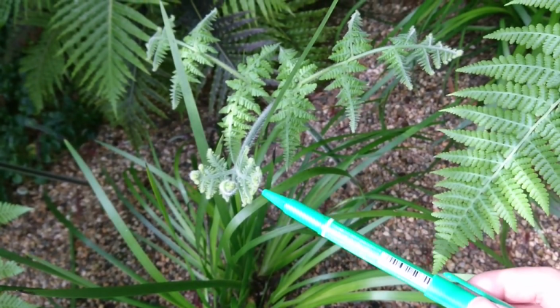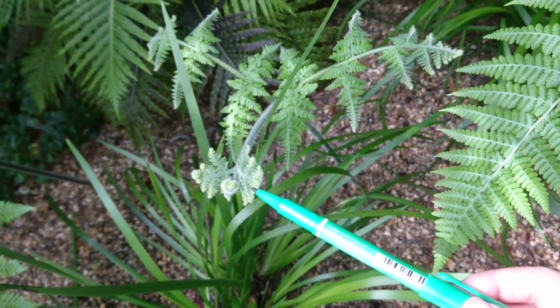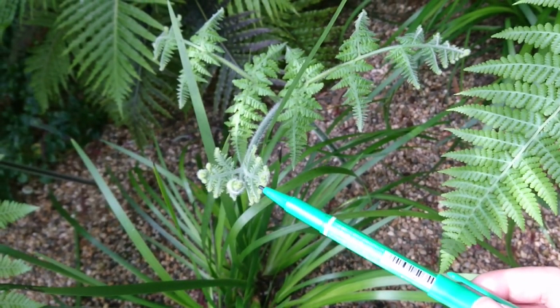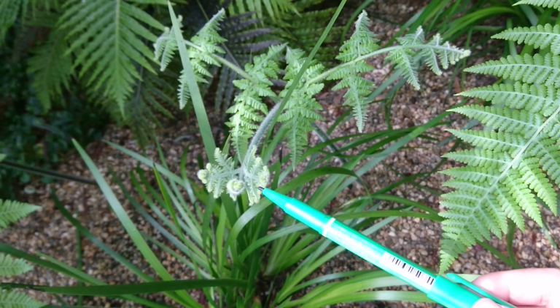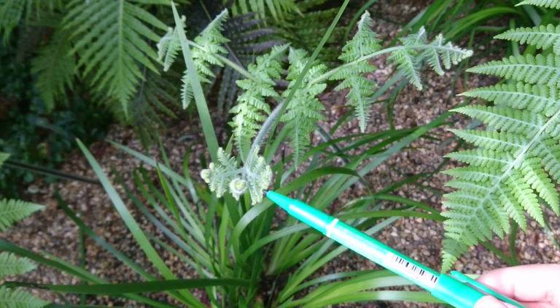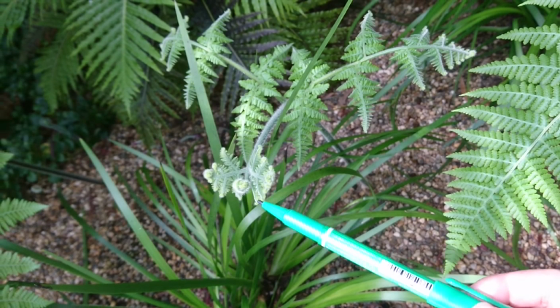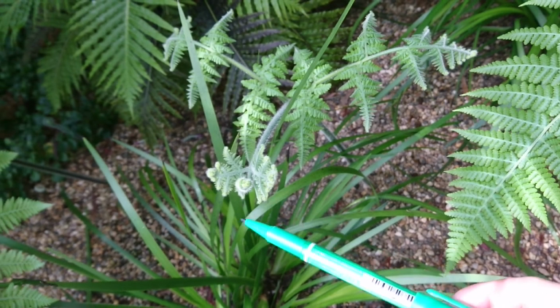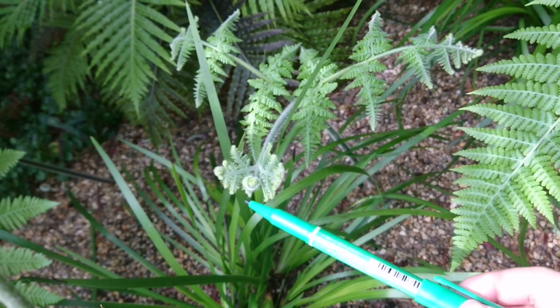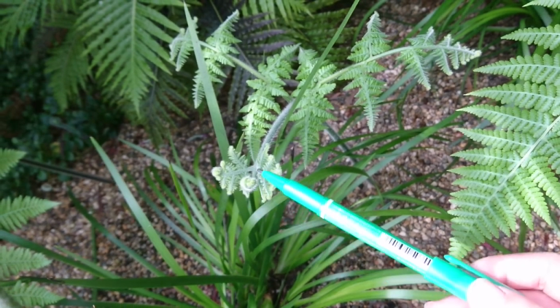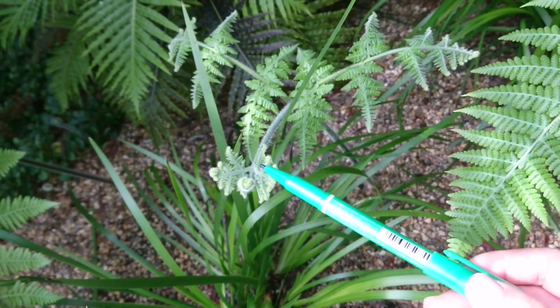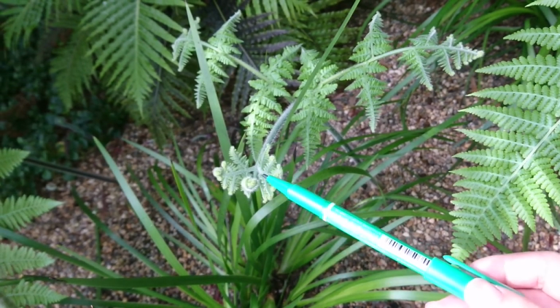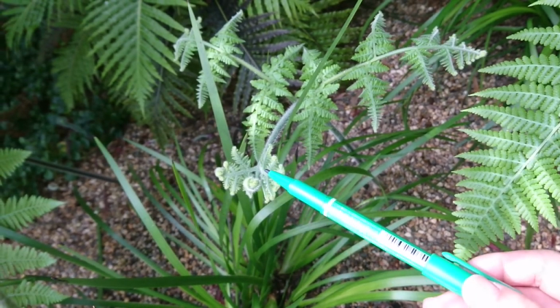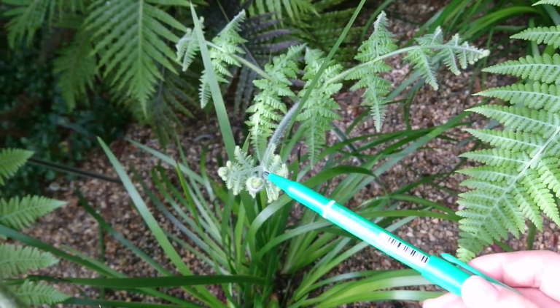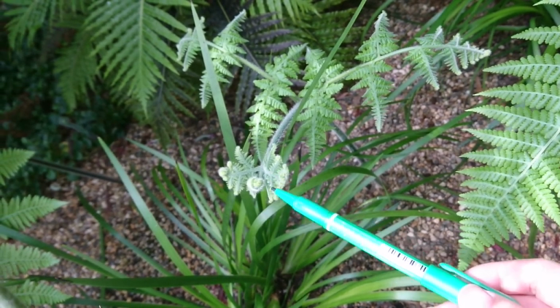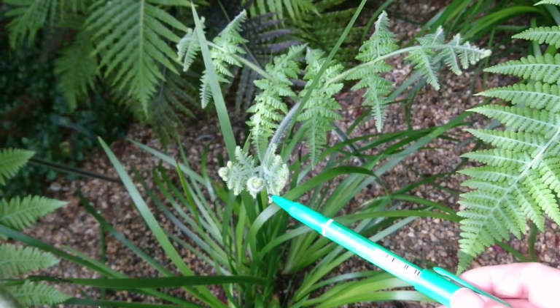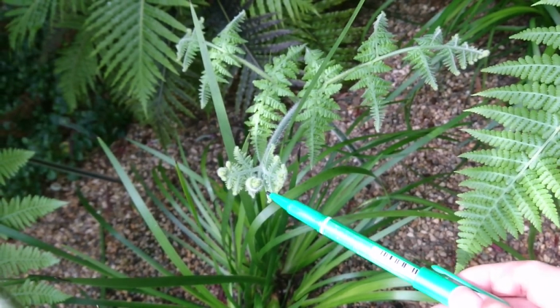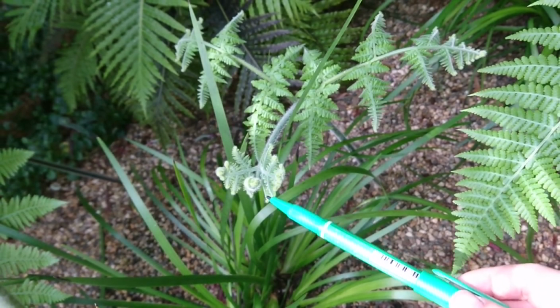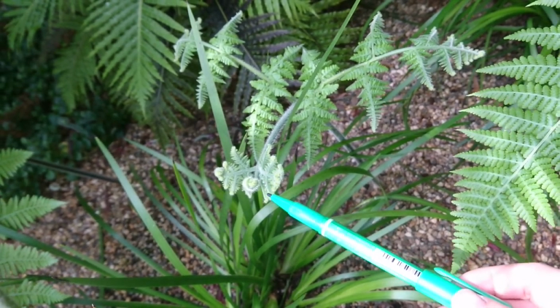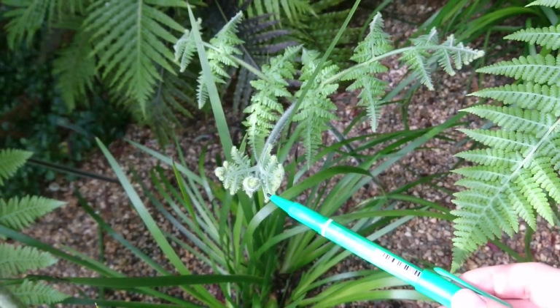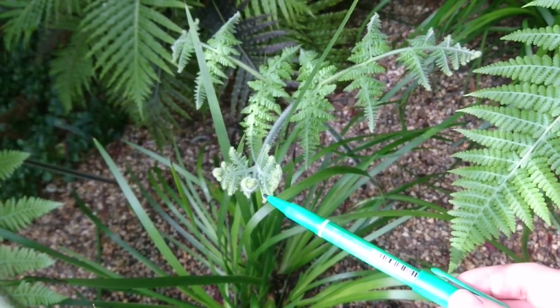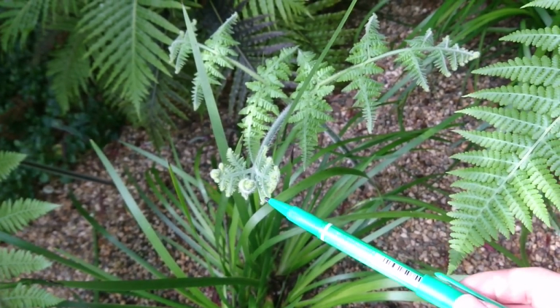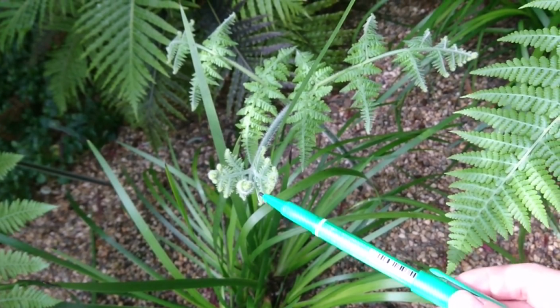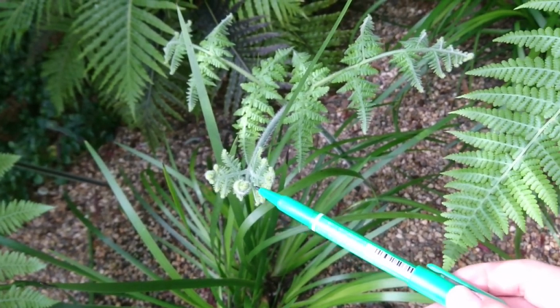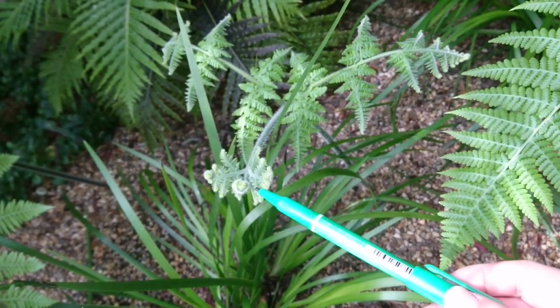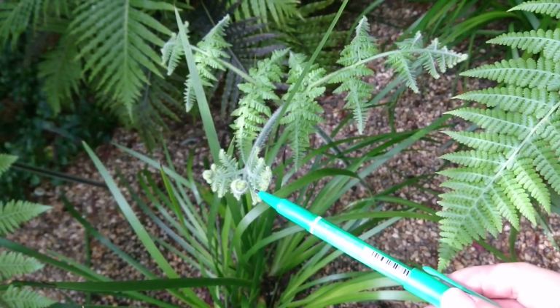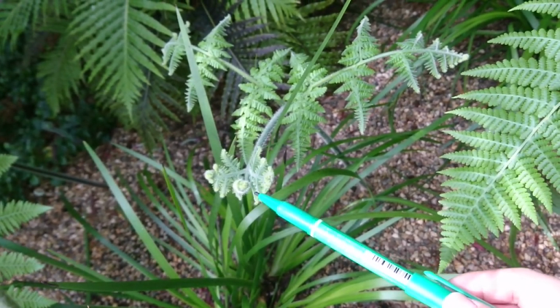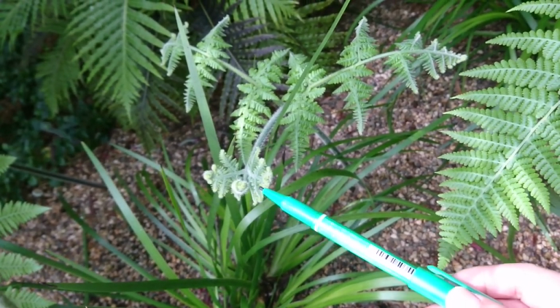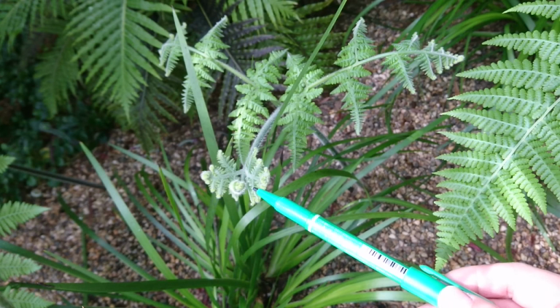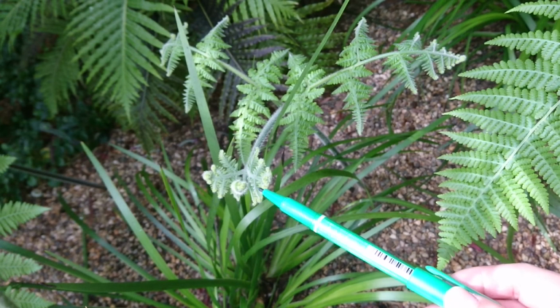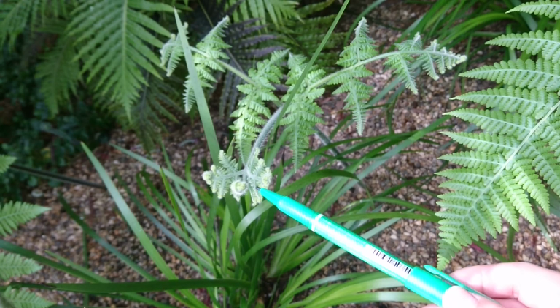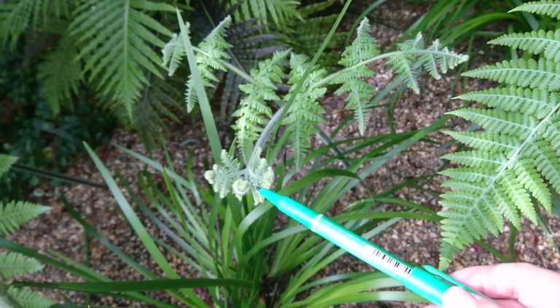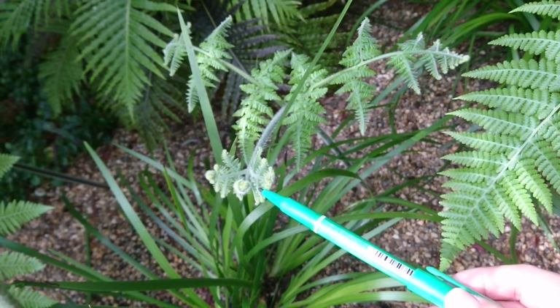Some people cut this off and fry it as vegetables.